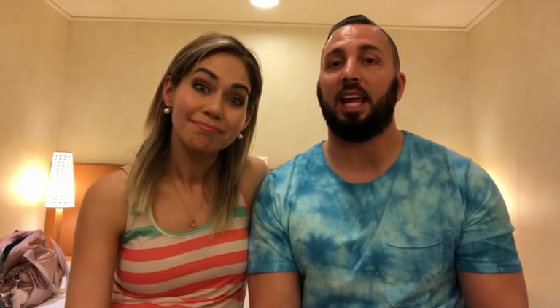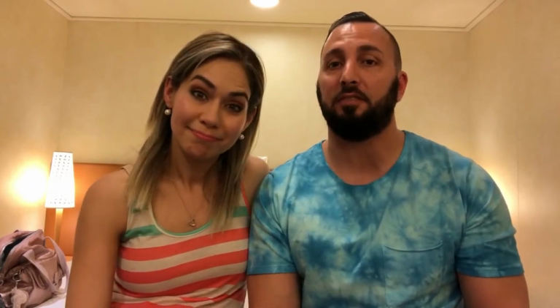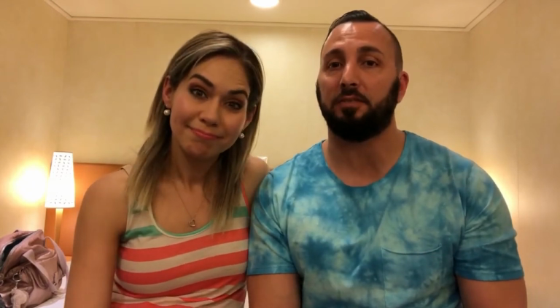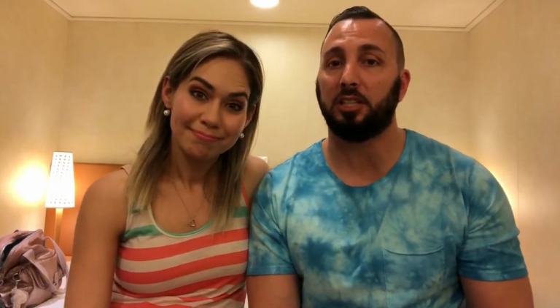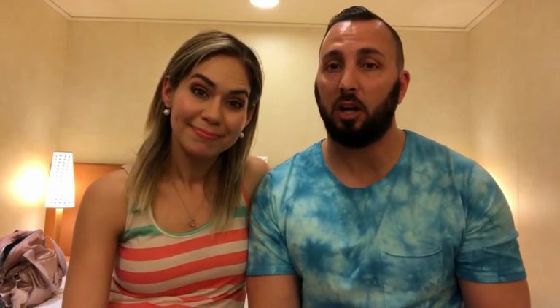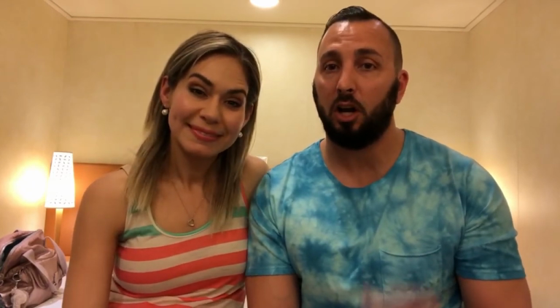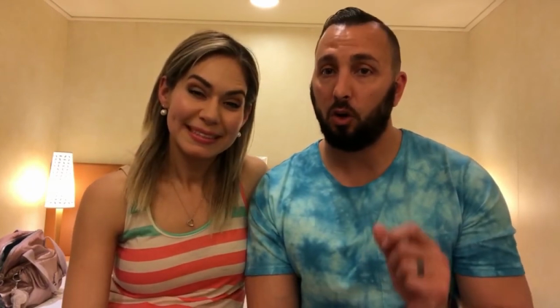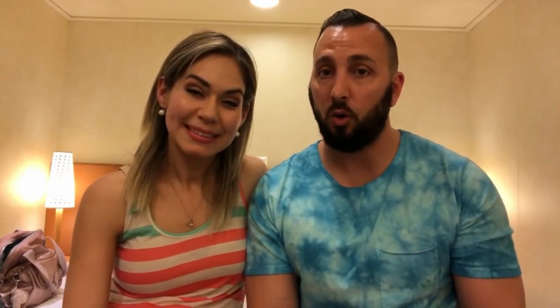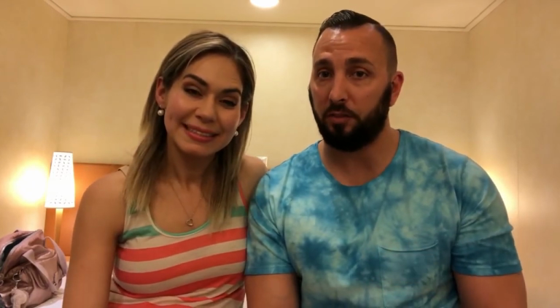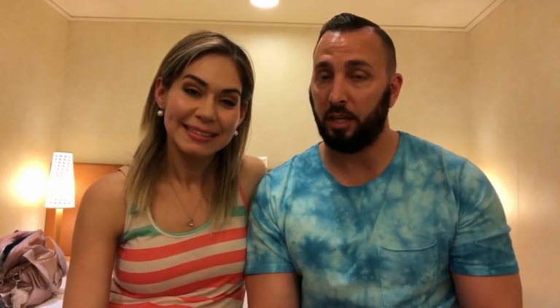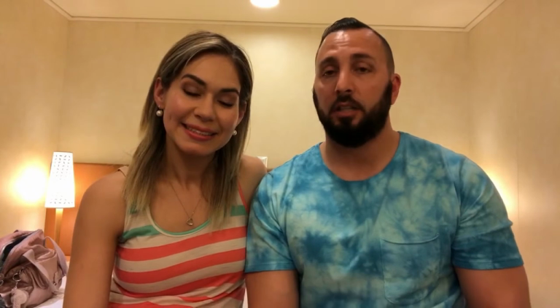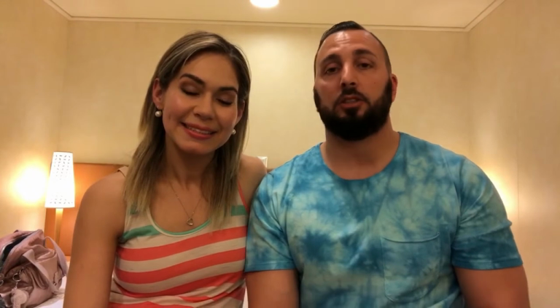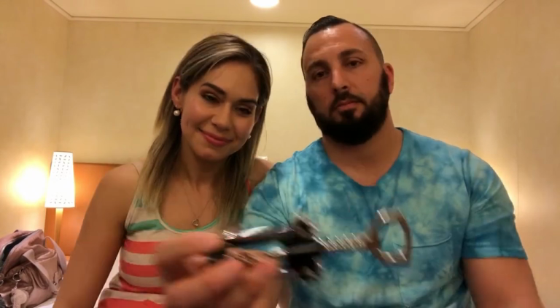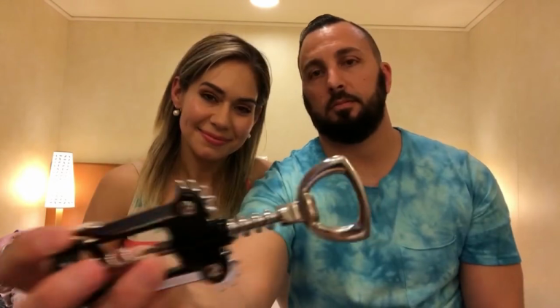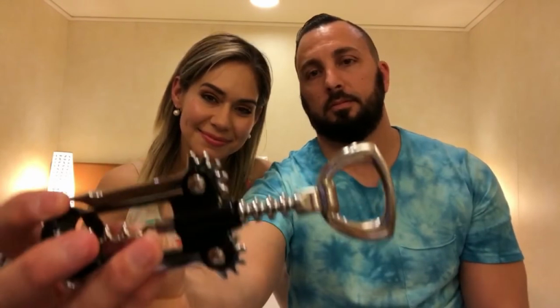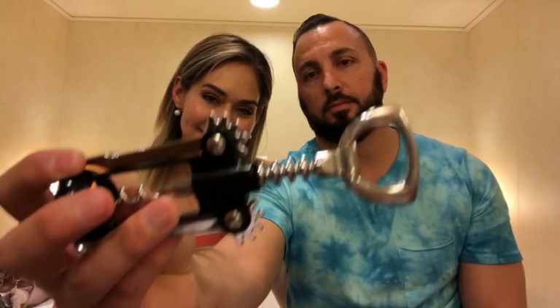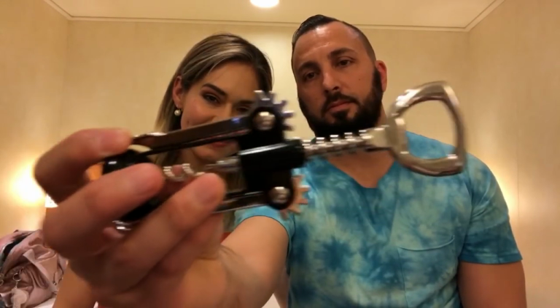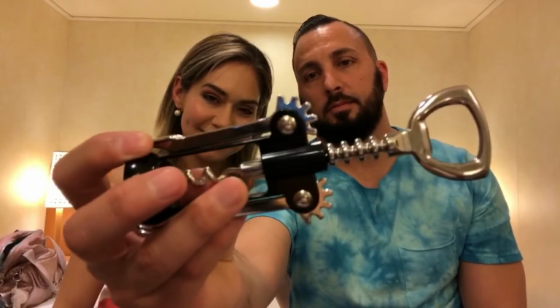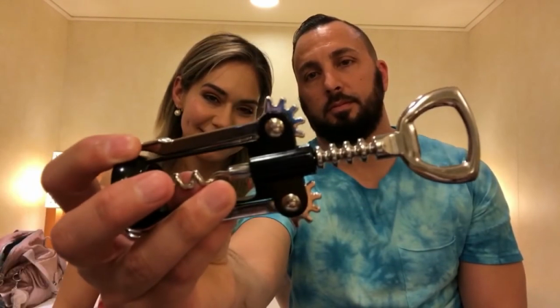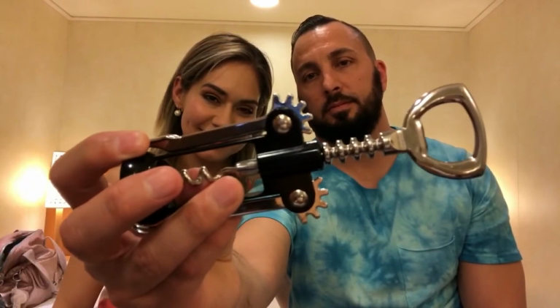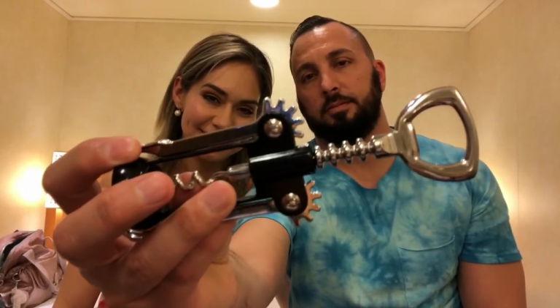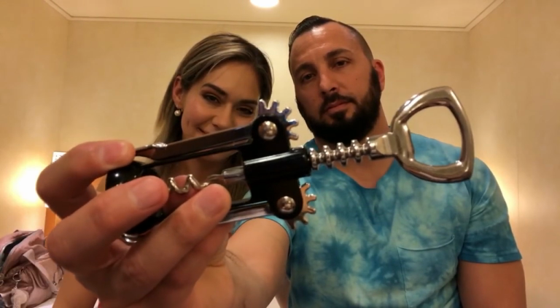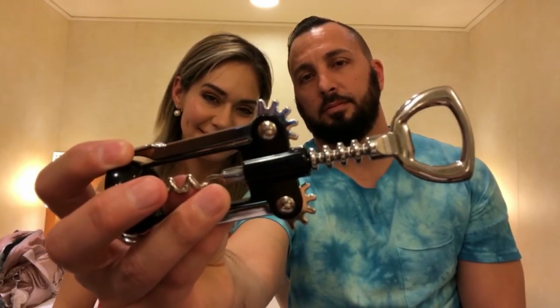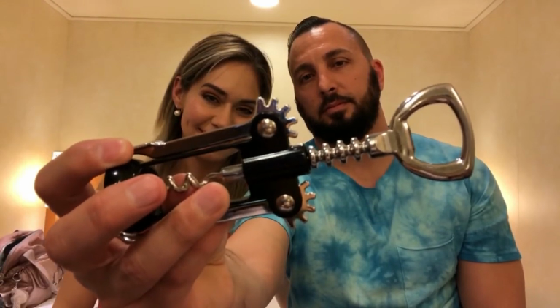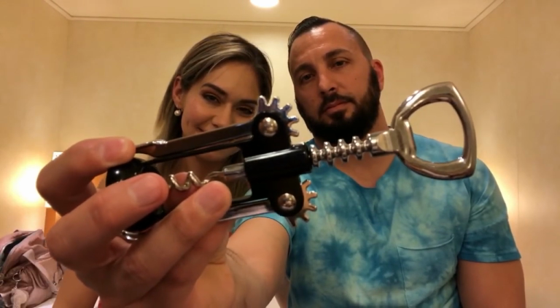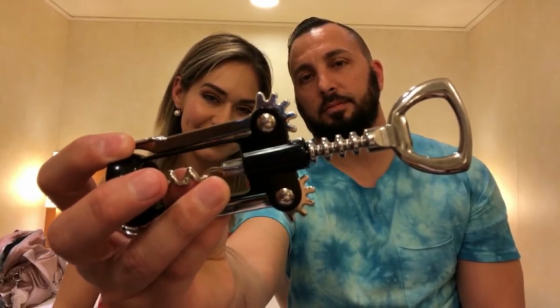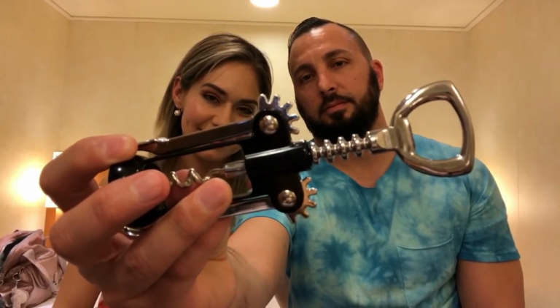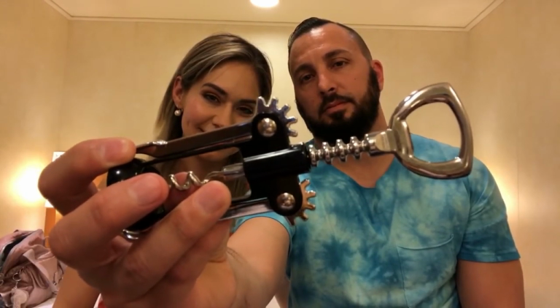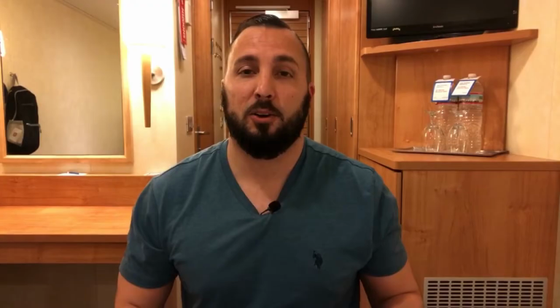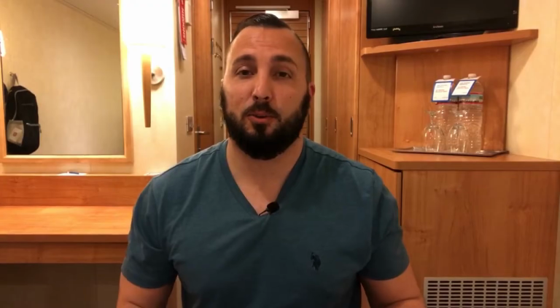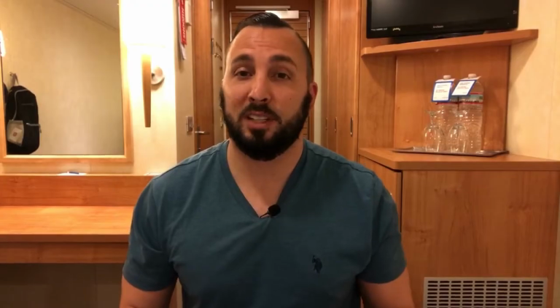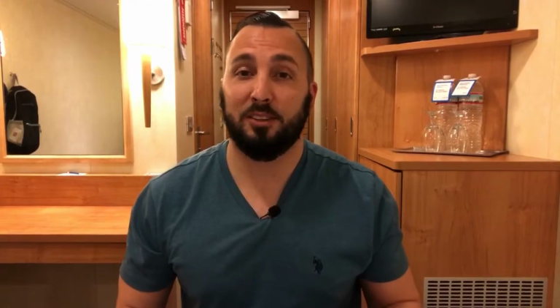Do not forget to bring your corkscrew because there is a $15 cork fee, and you do not want to pay that. Make sure you bring your corkscrew.